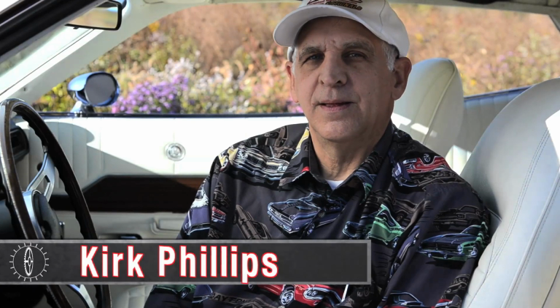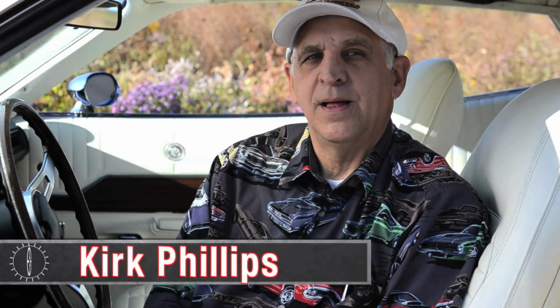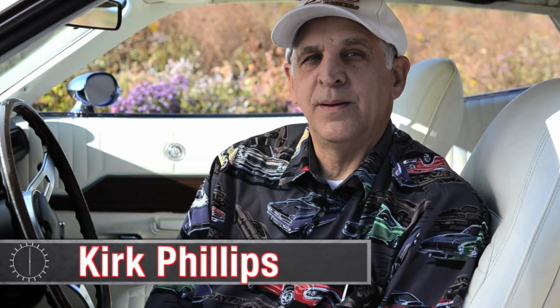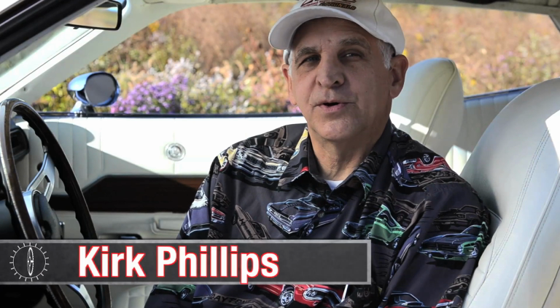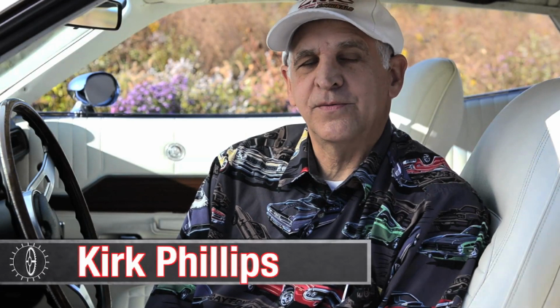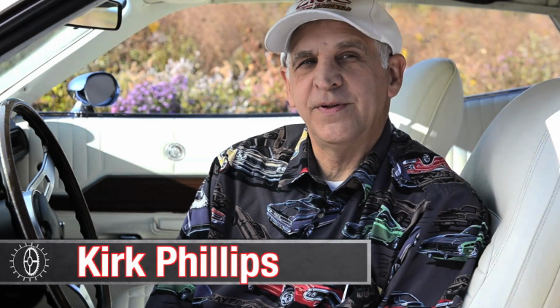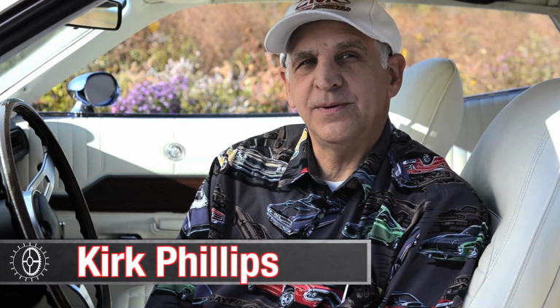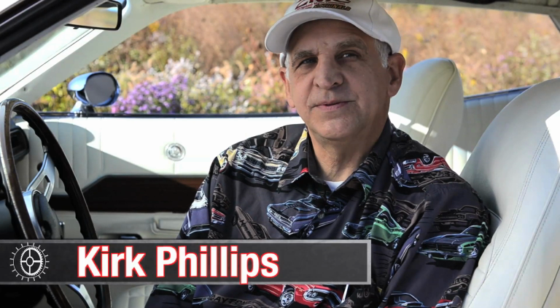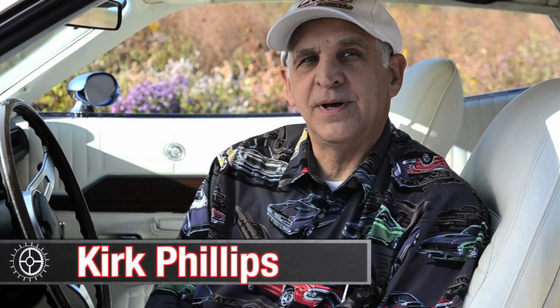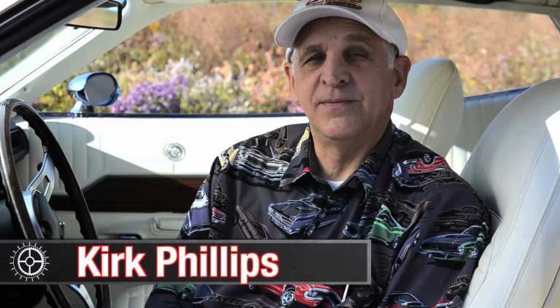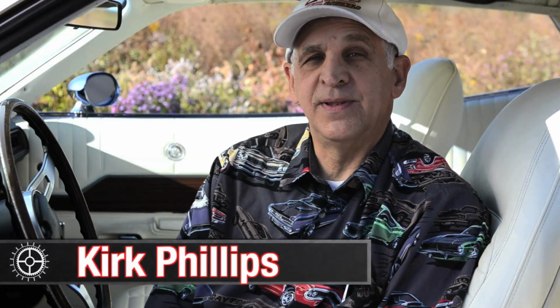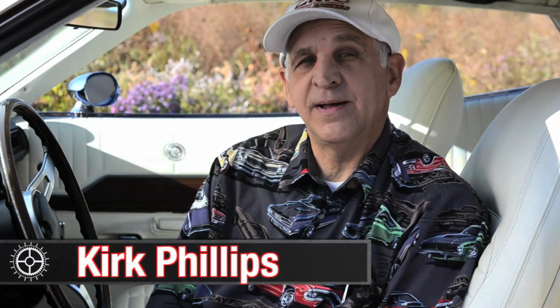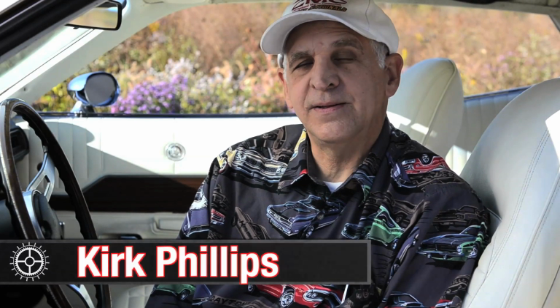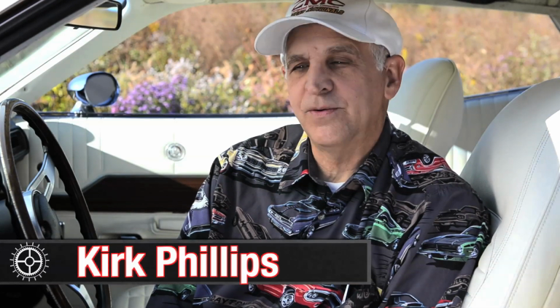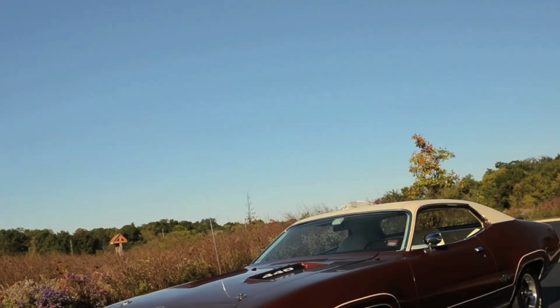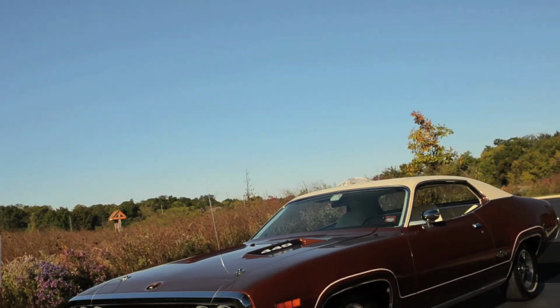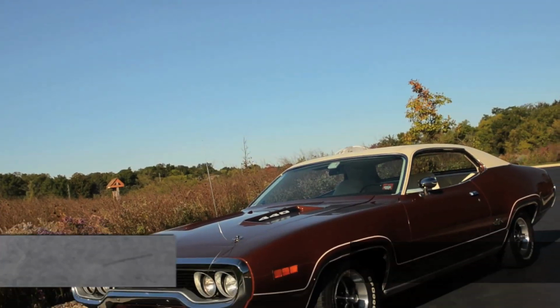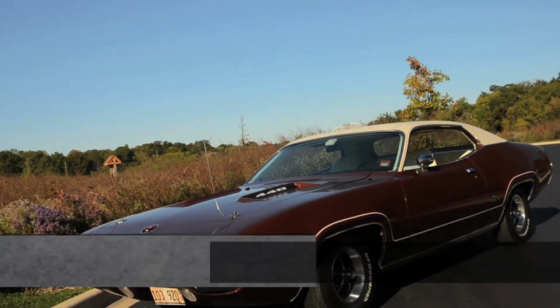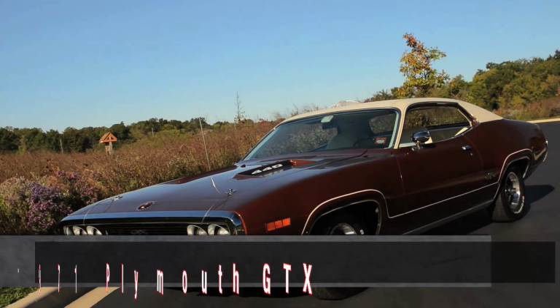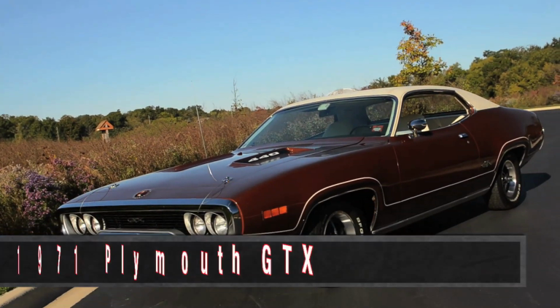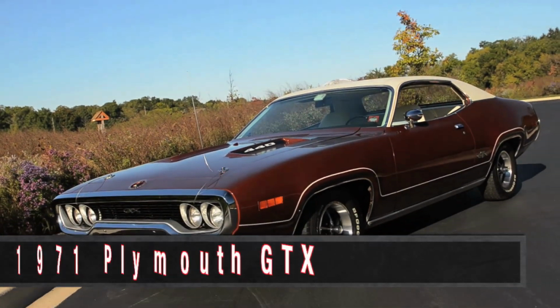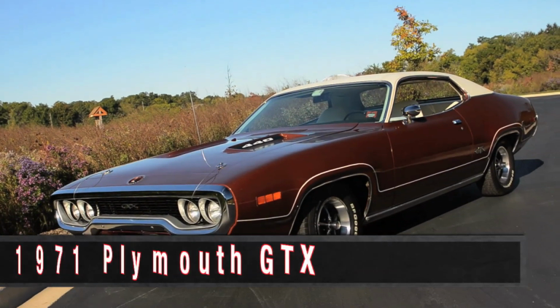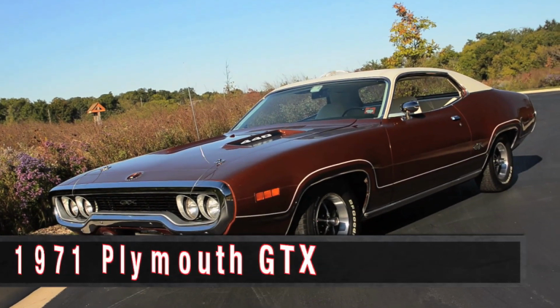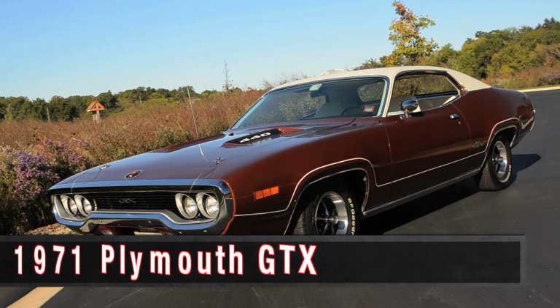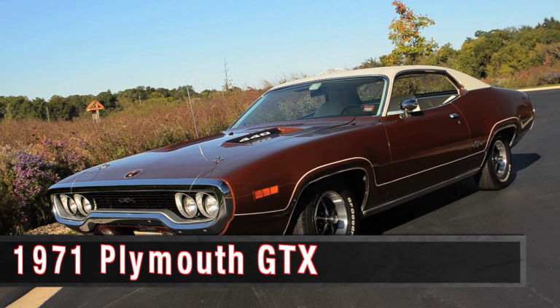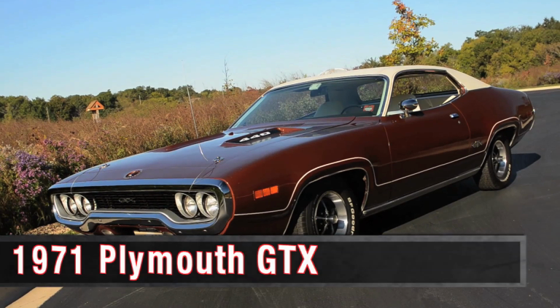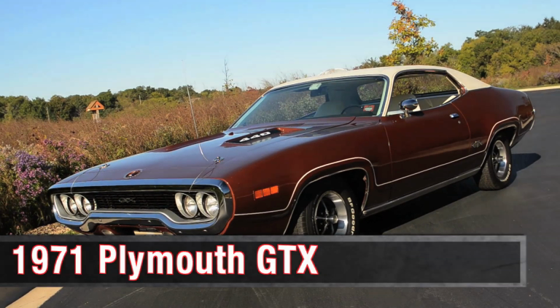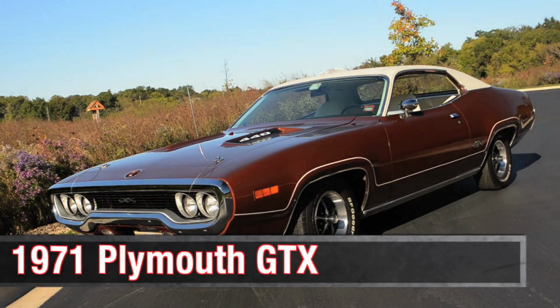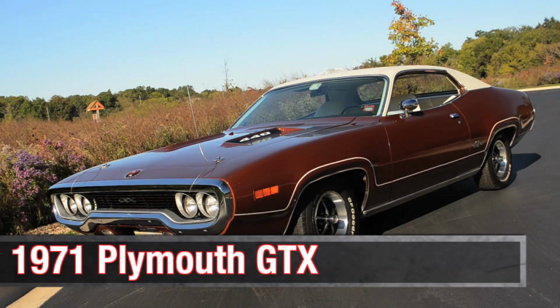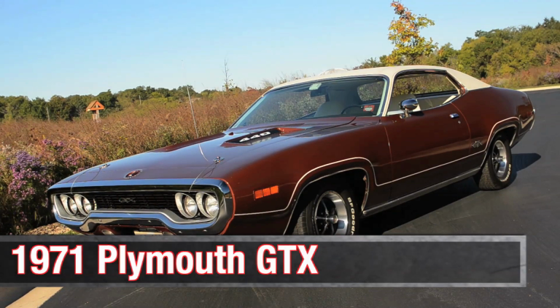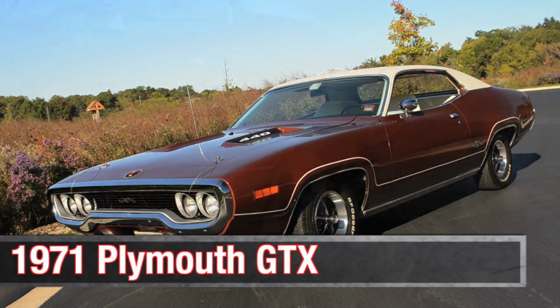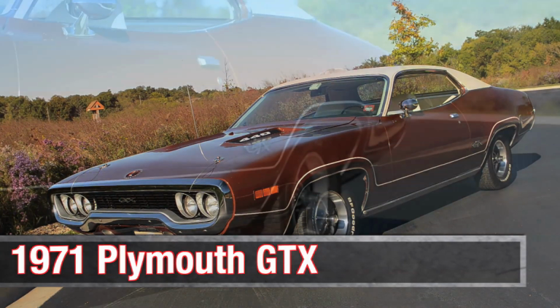I'm Kirk Phillips. I live in Lyle, Illinois, and this is a 1971 Plymouth GTX.